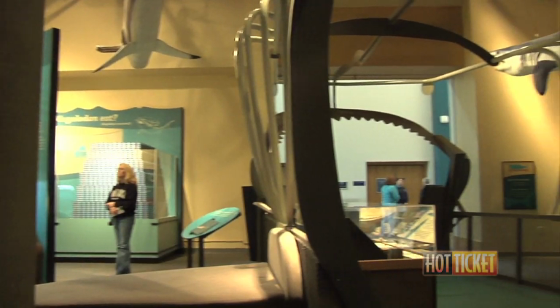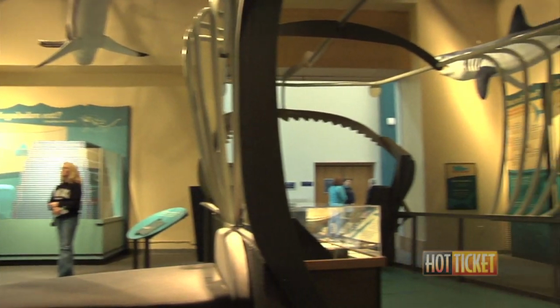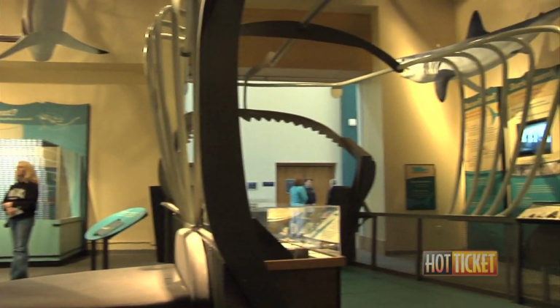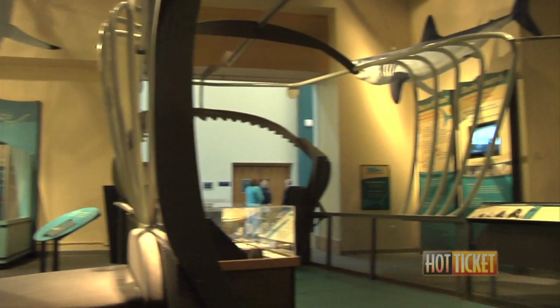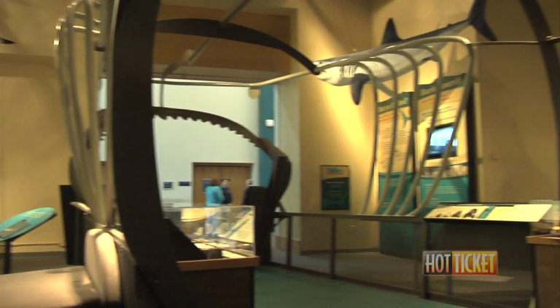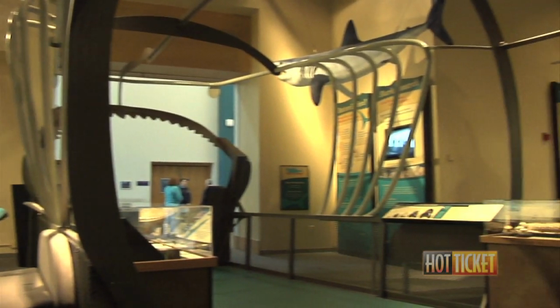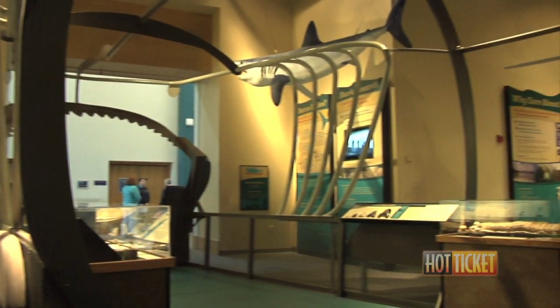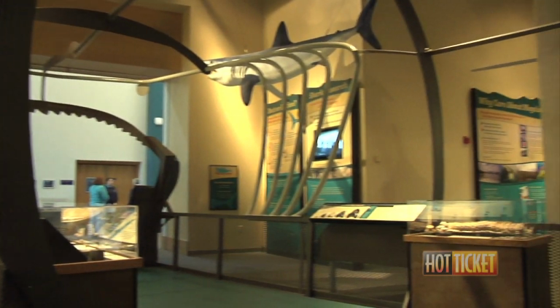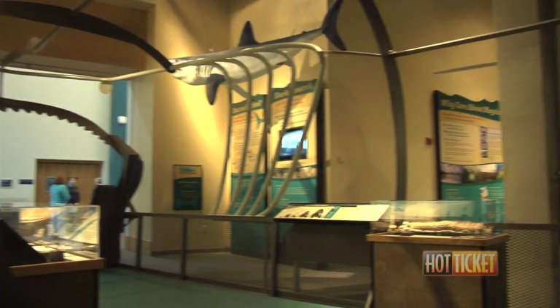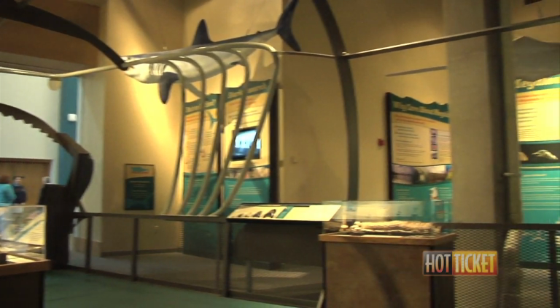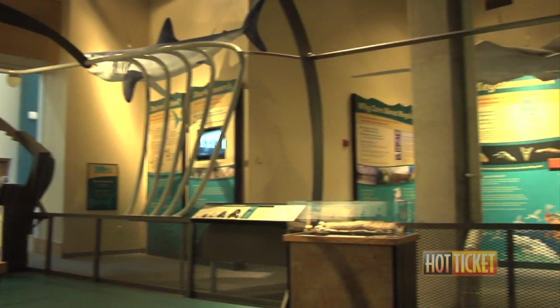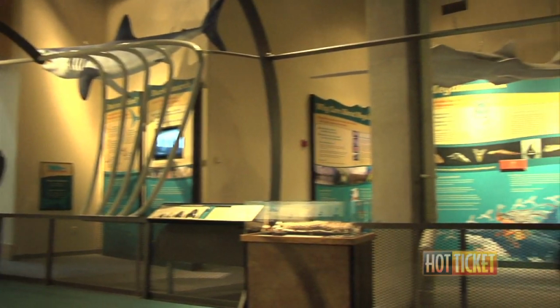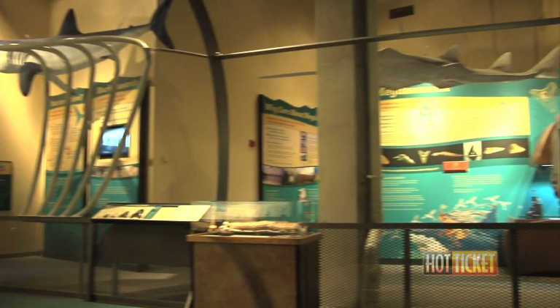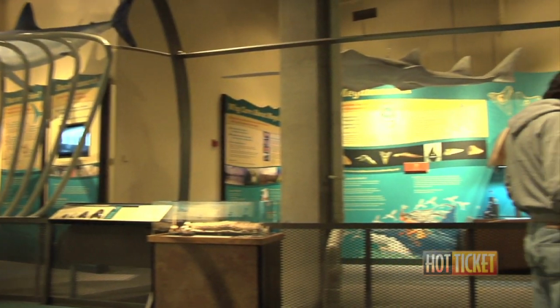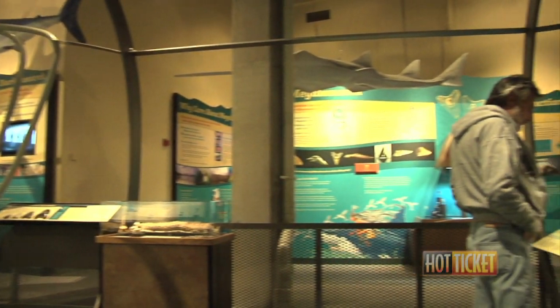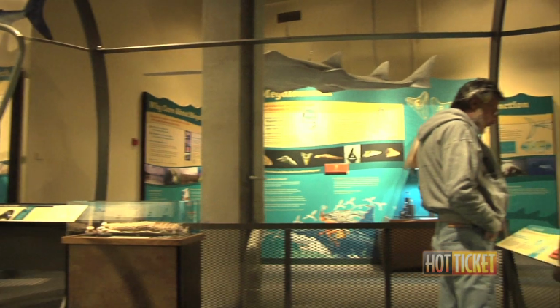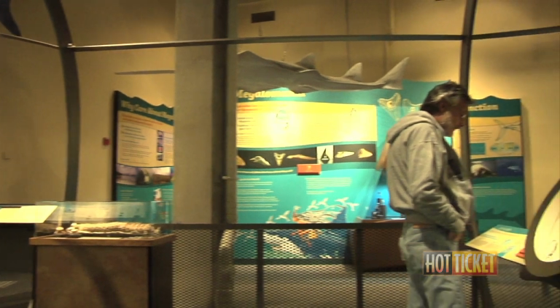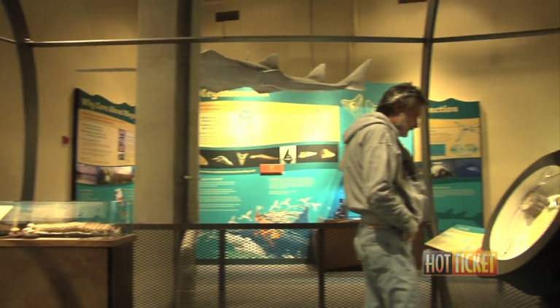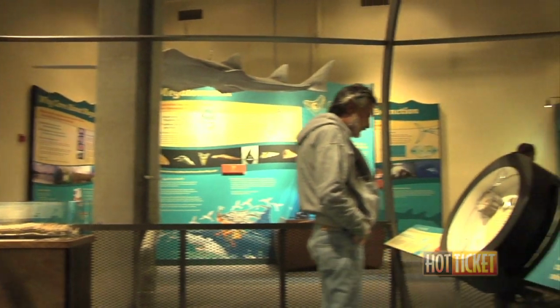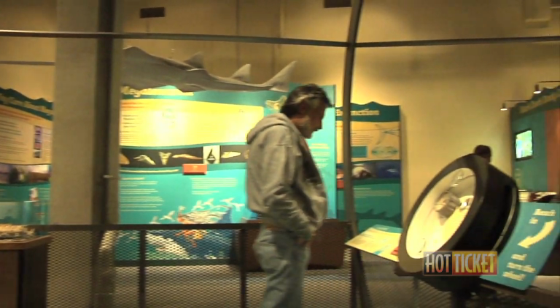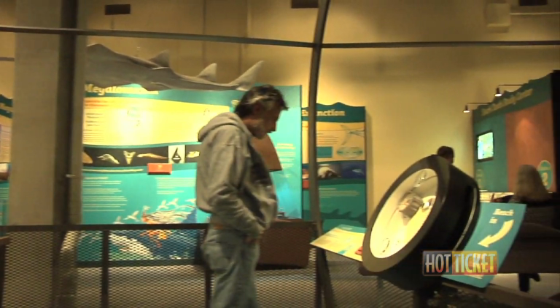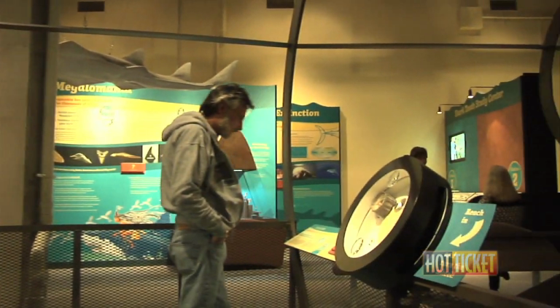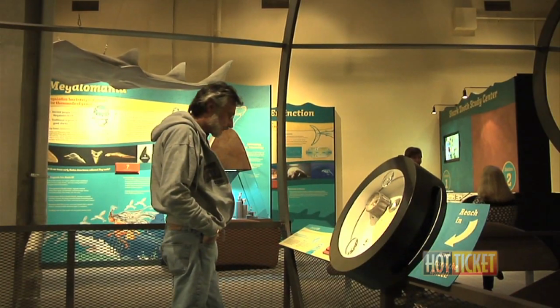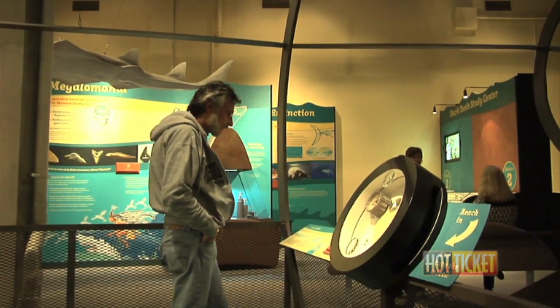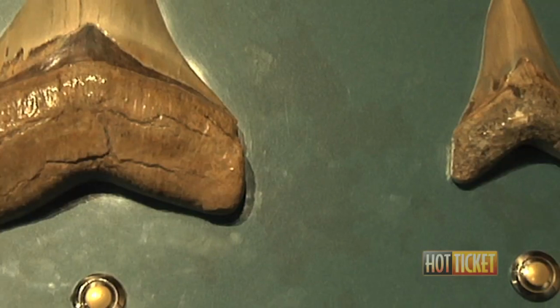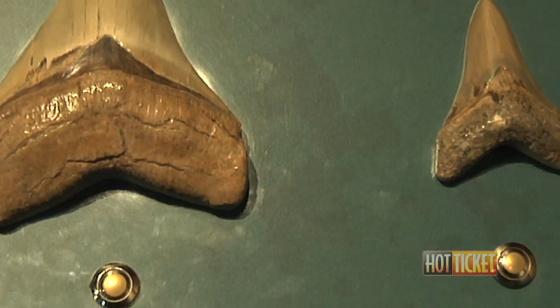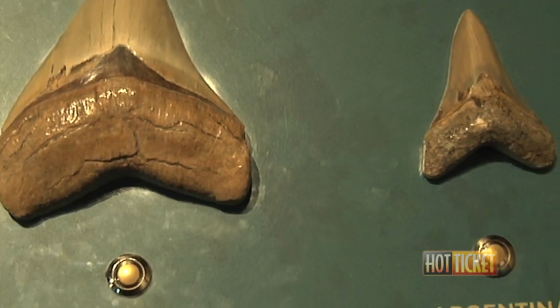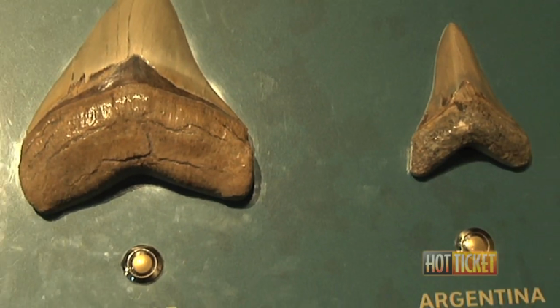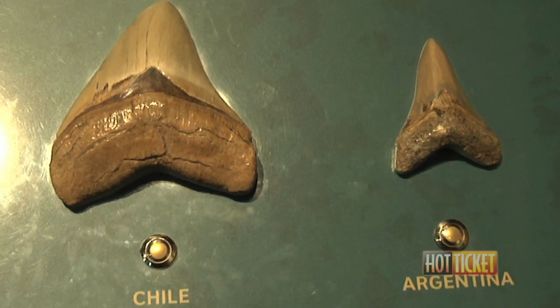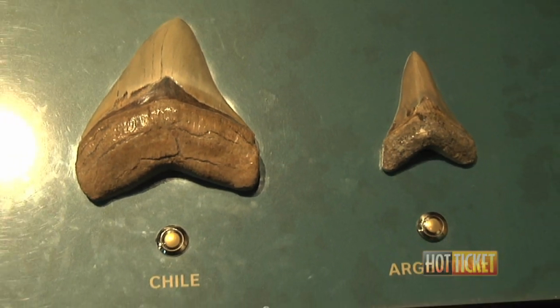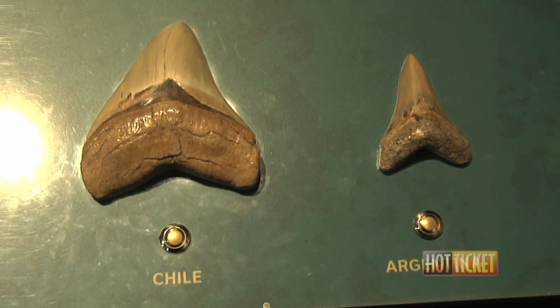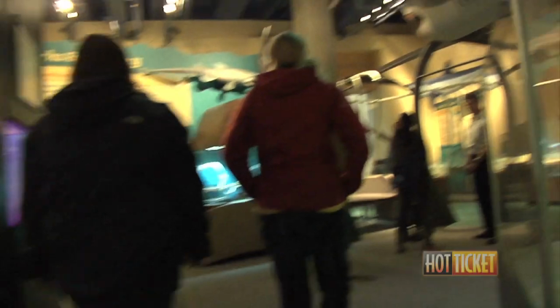We have lots of exhibits that talk about all the different aspects of the Megalodon — how we figured out how long it lived and how big it gets.